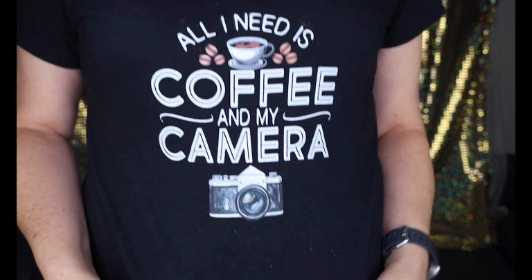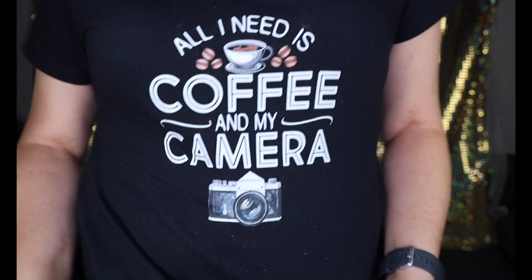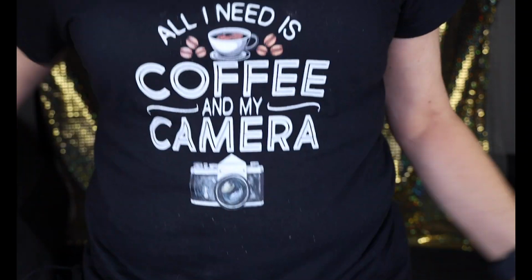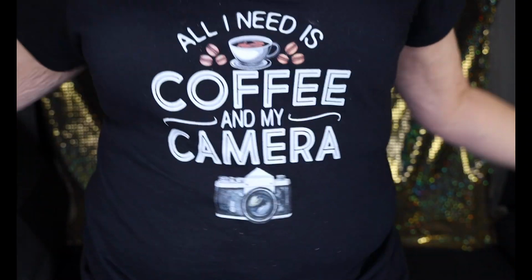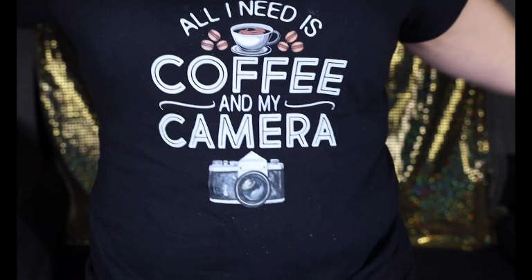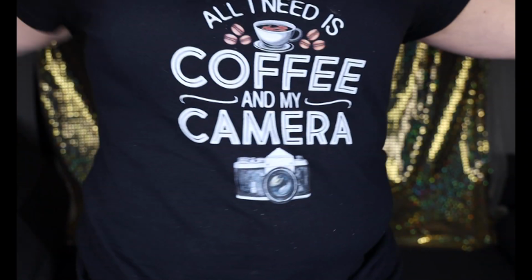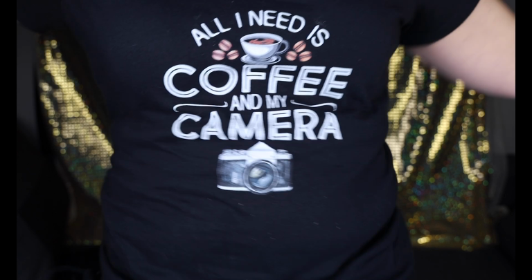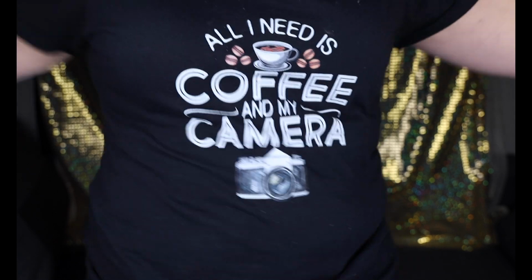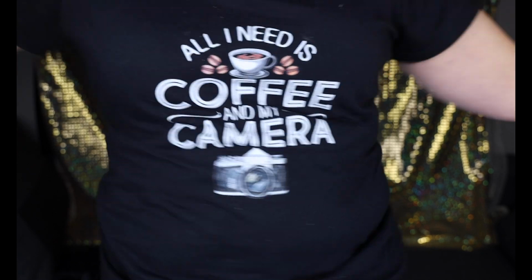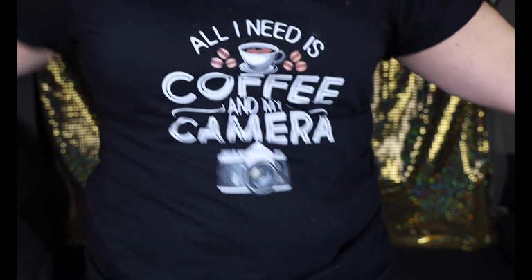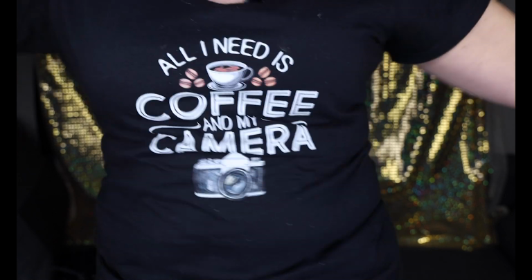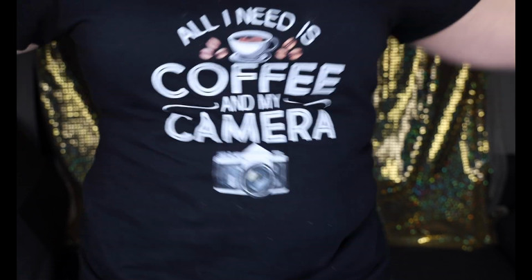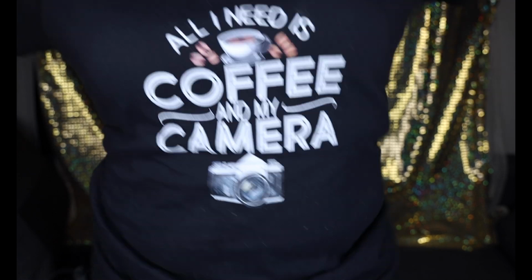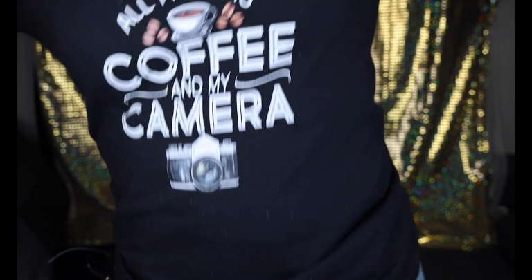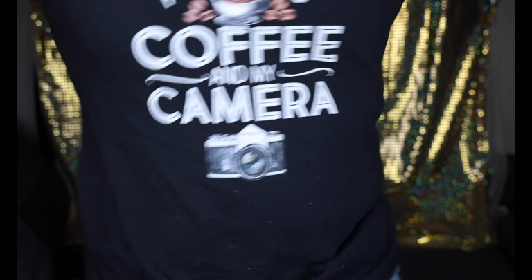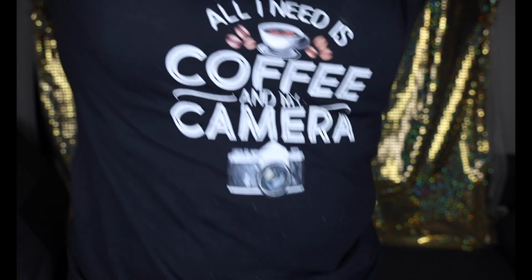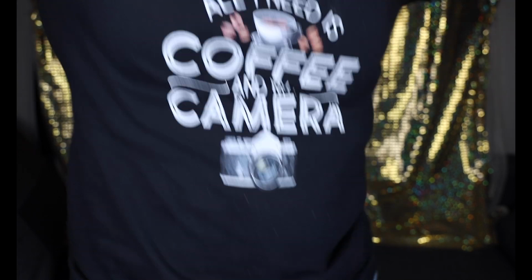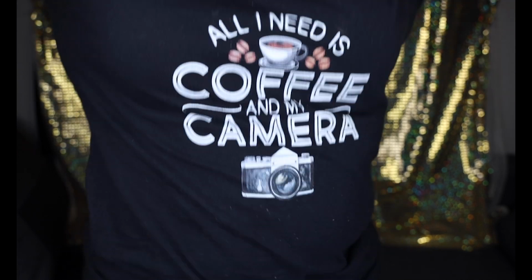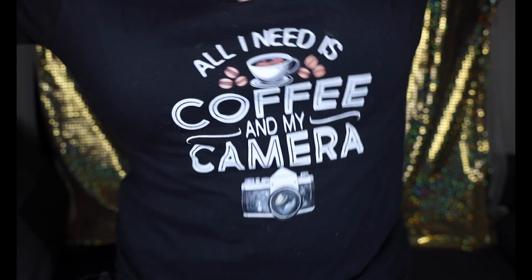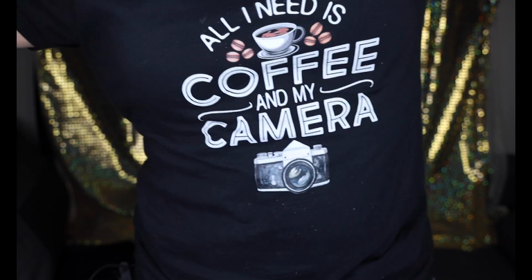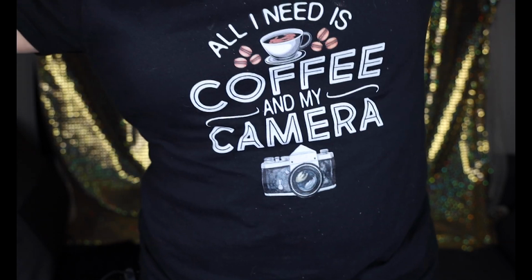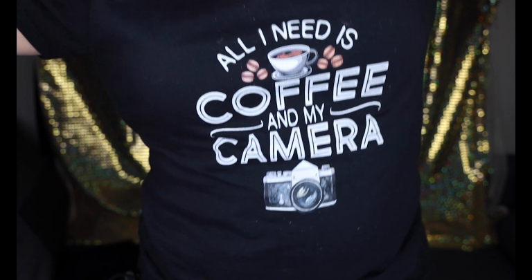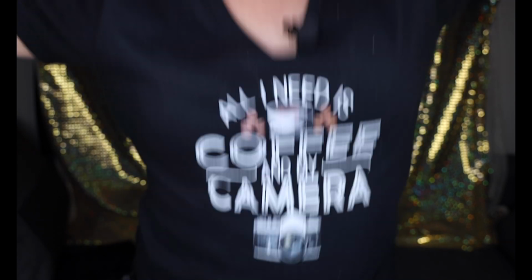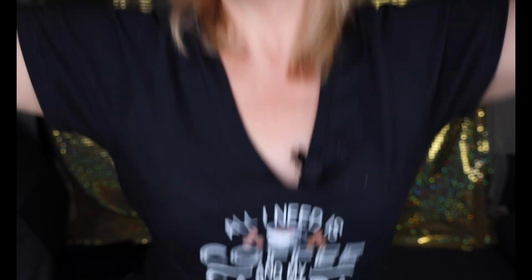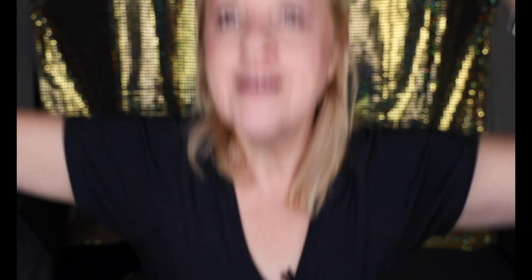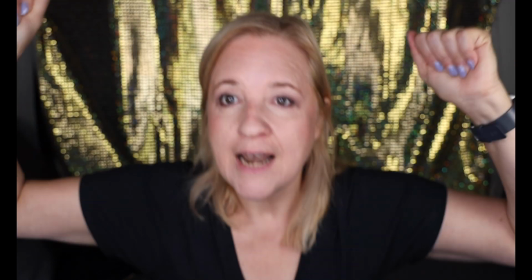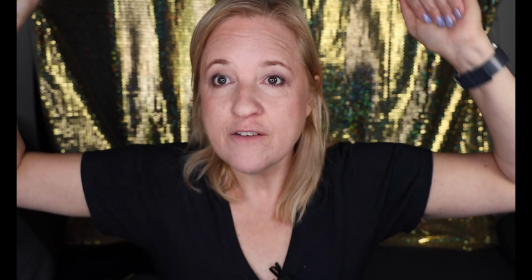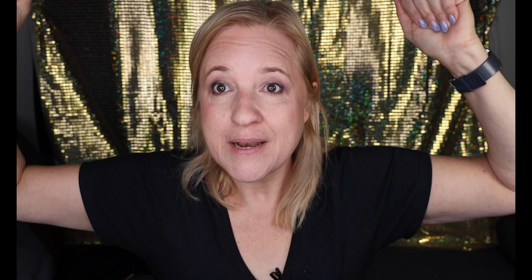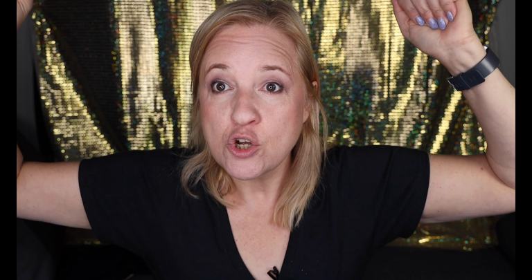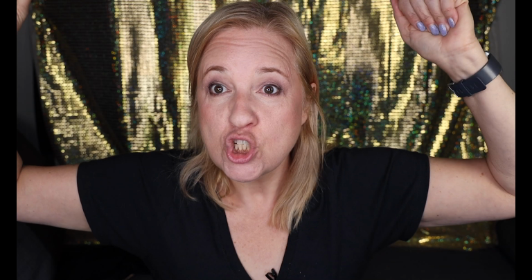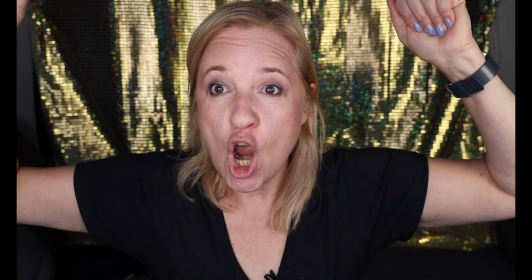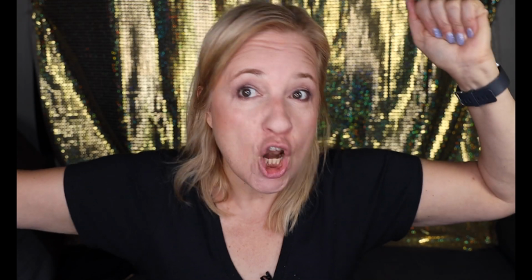Sierra got me a new shirt and I love it!